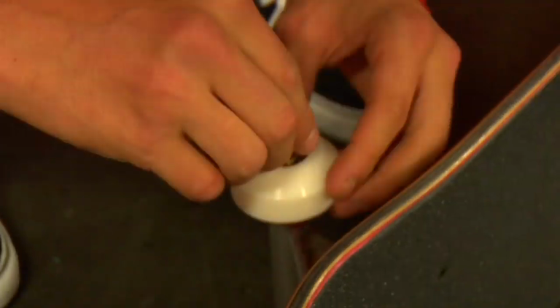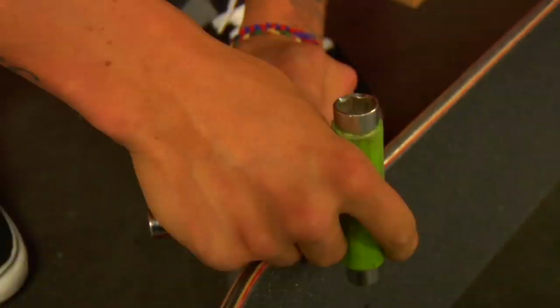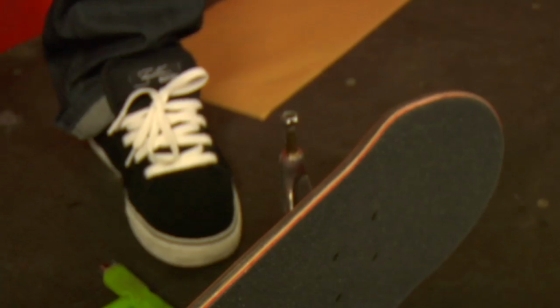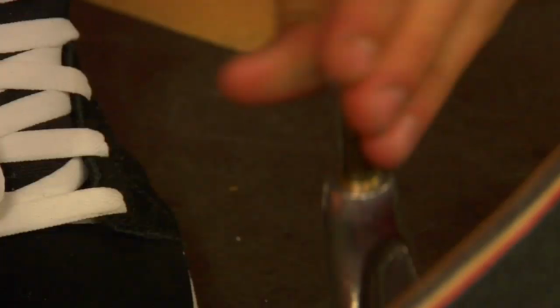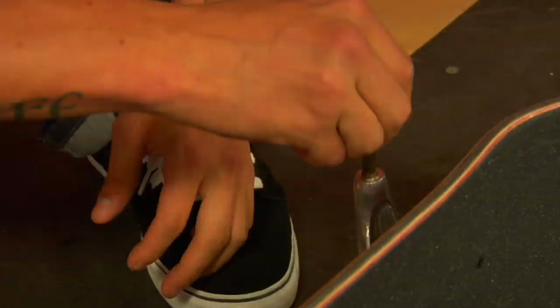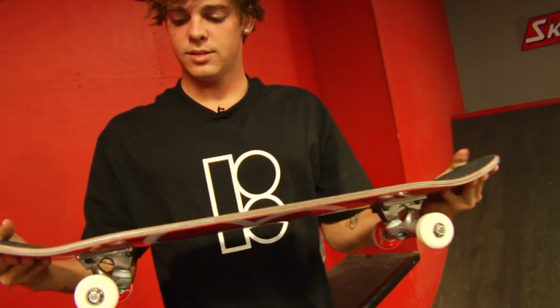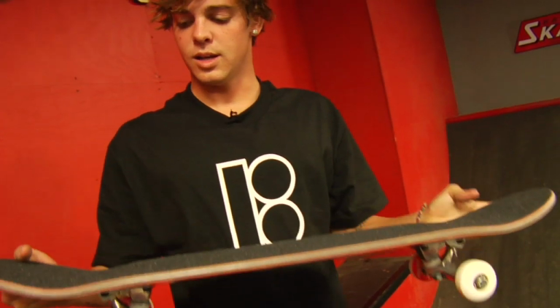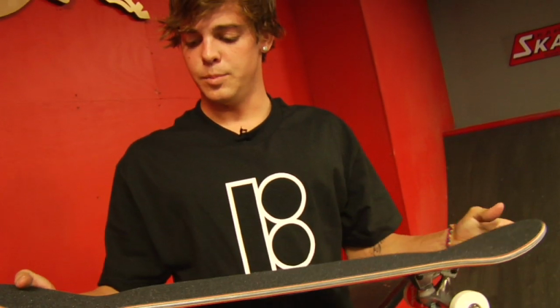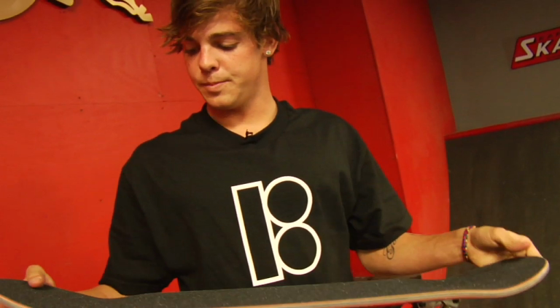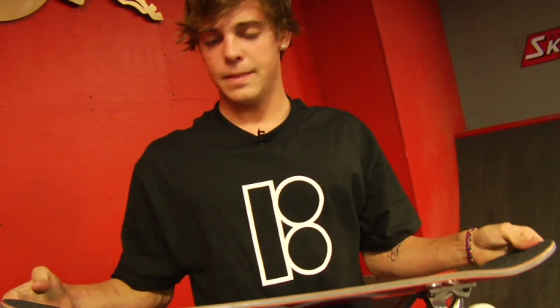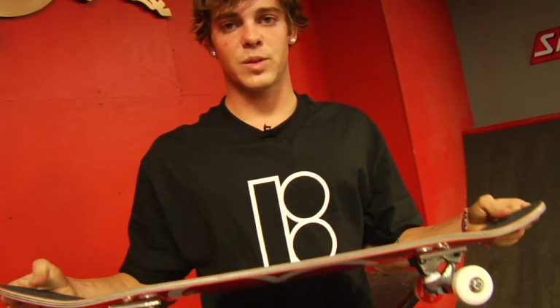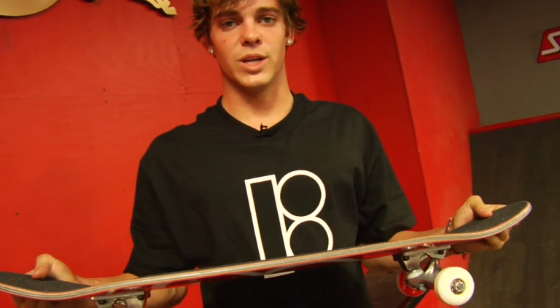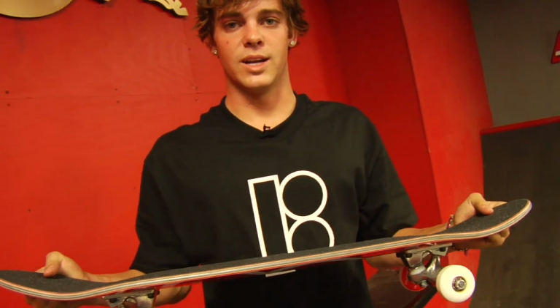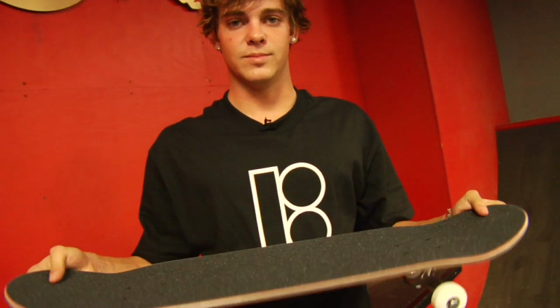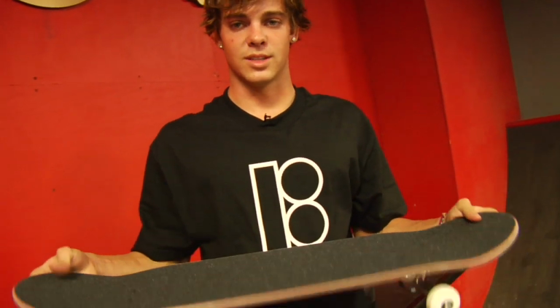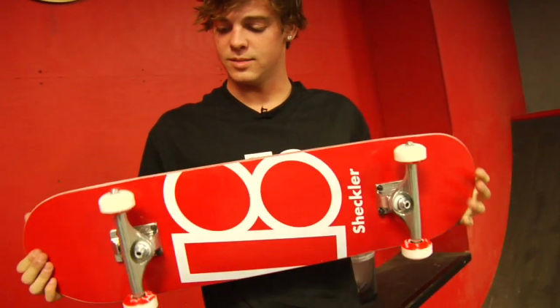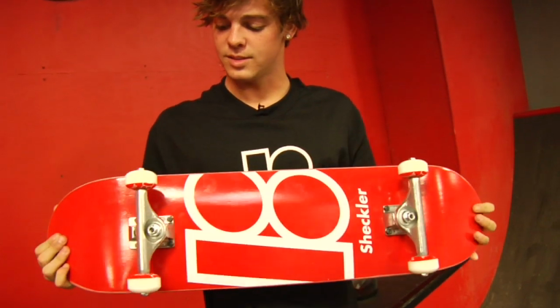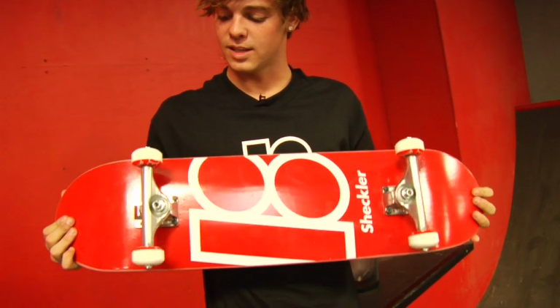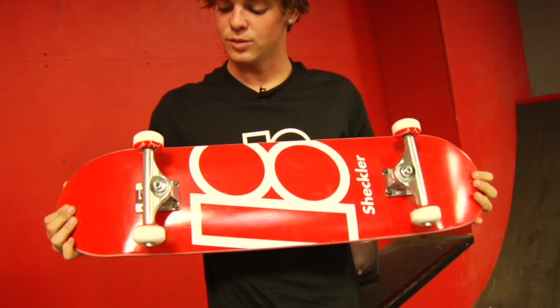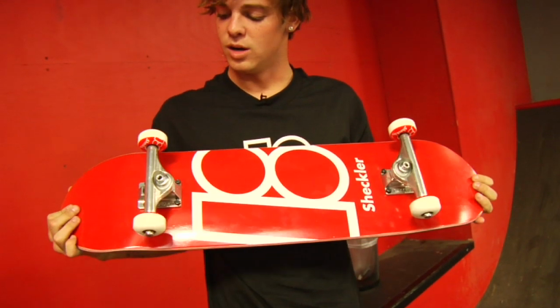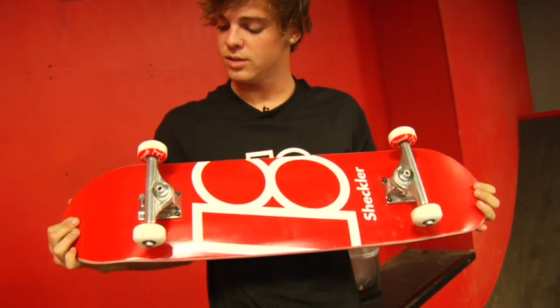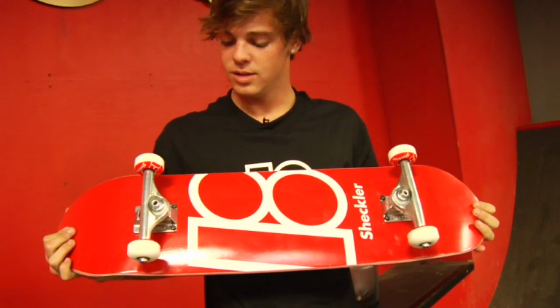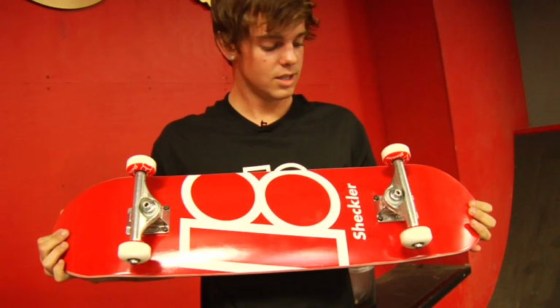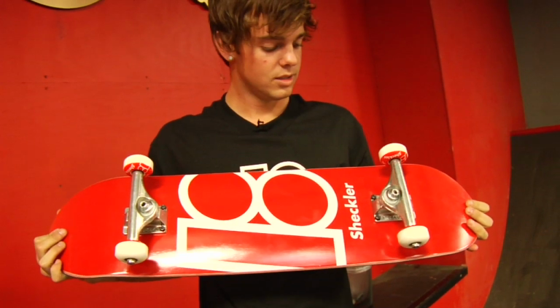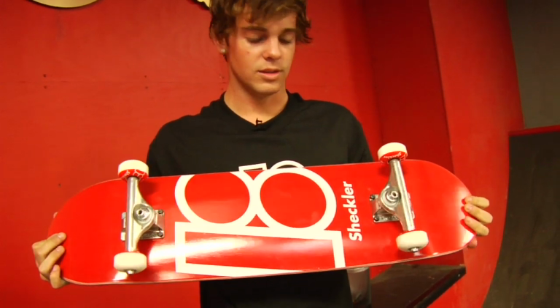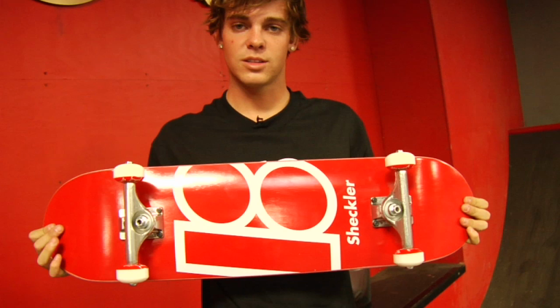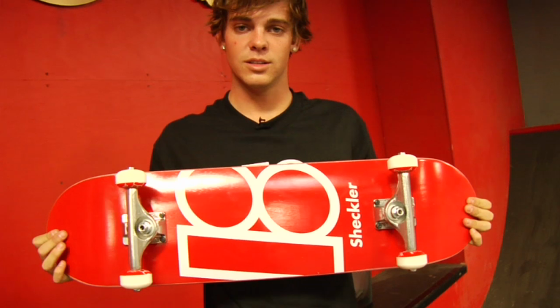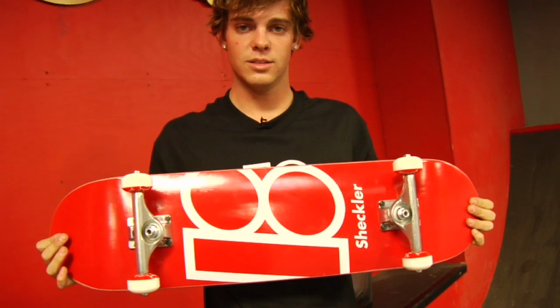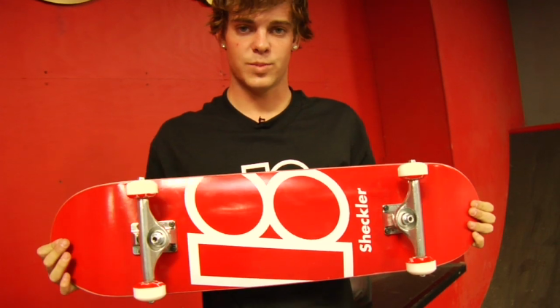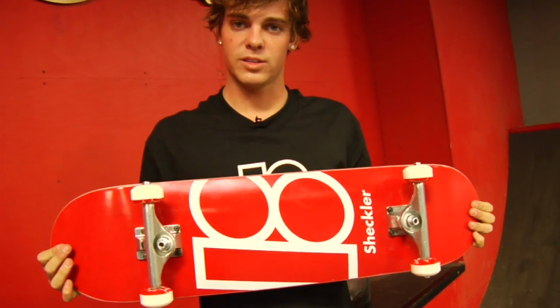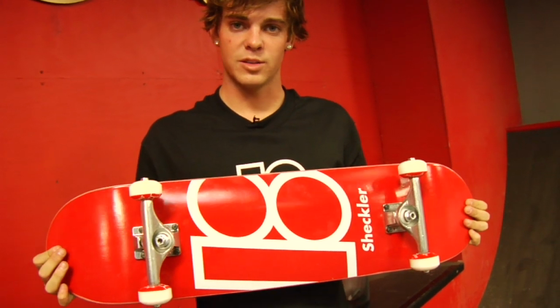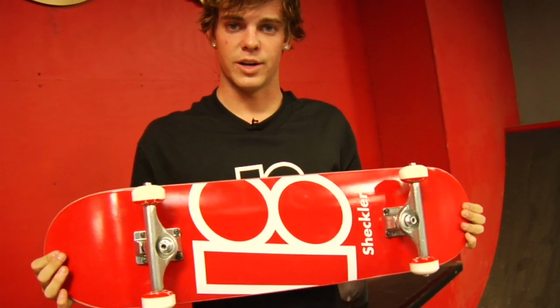There it is. Set up. We got it. It's done. Didn't take too long. Looks good. Probably skates better.